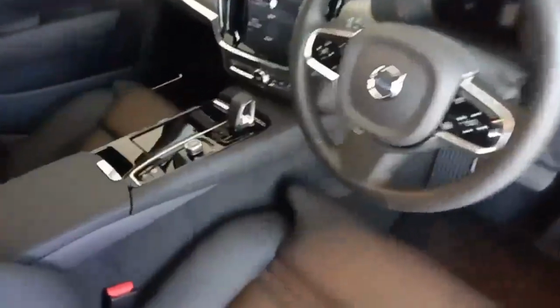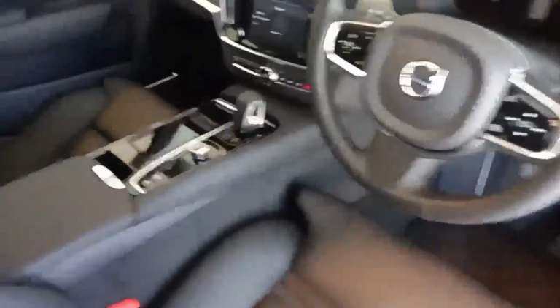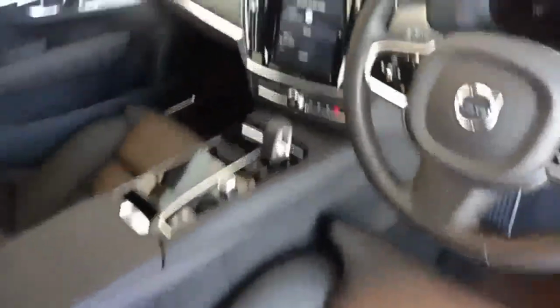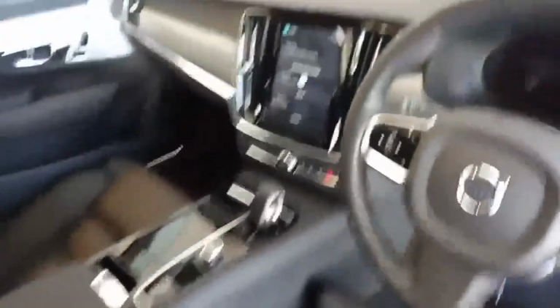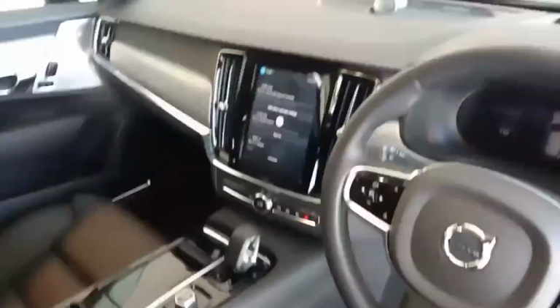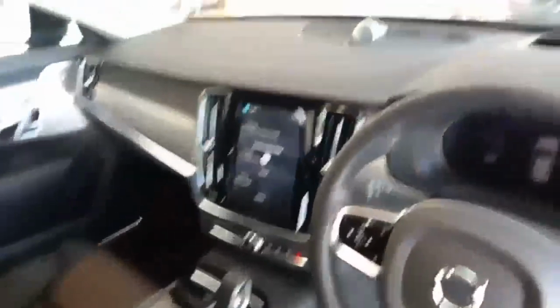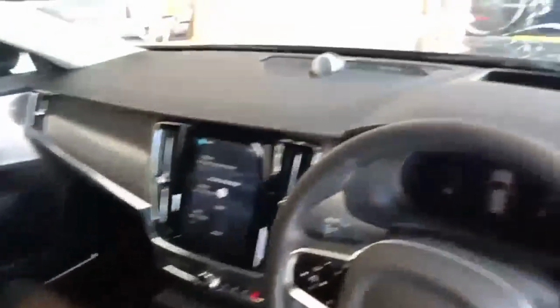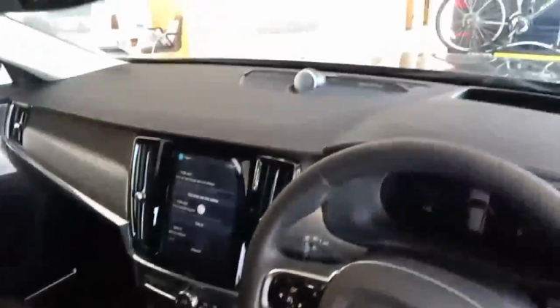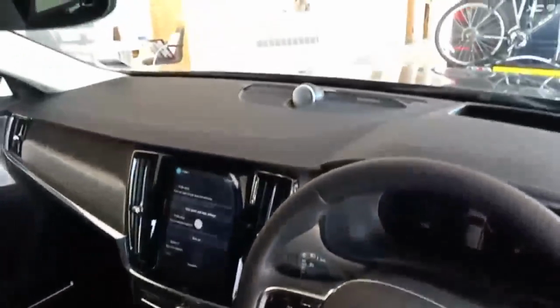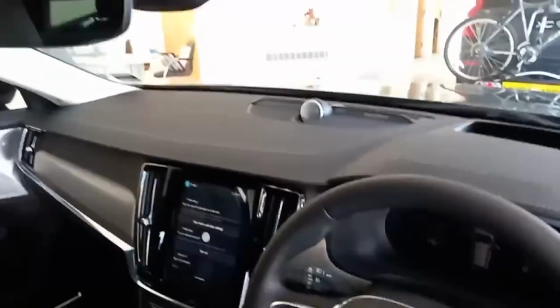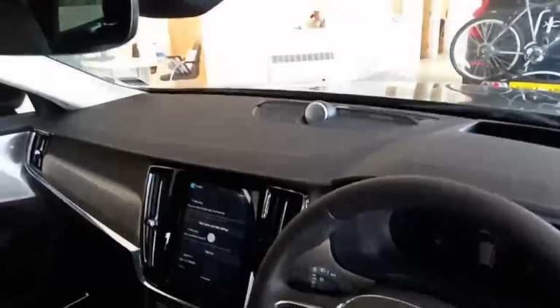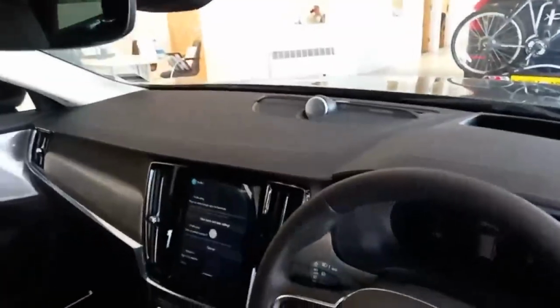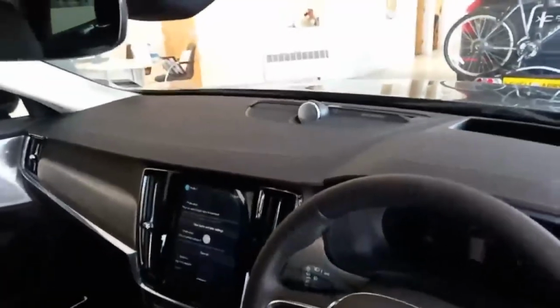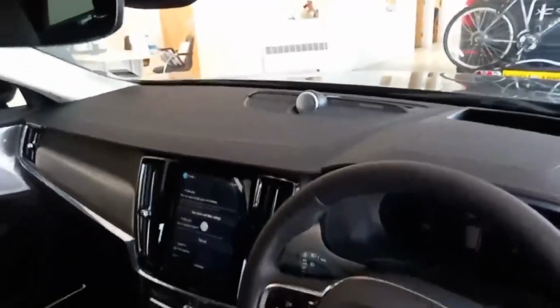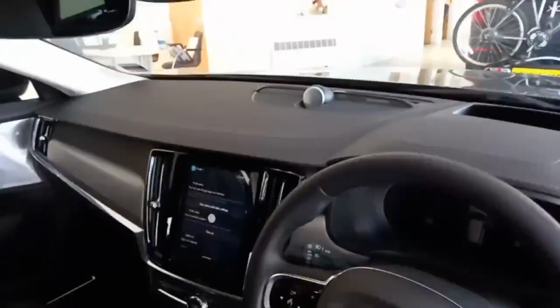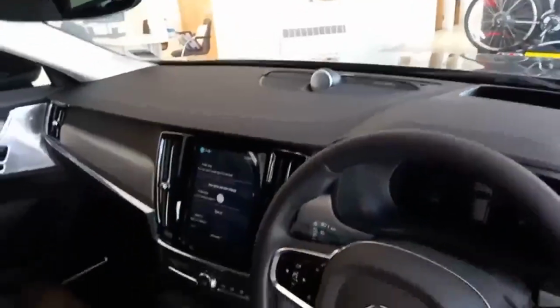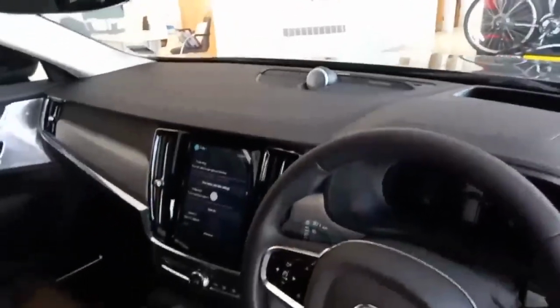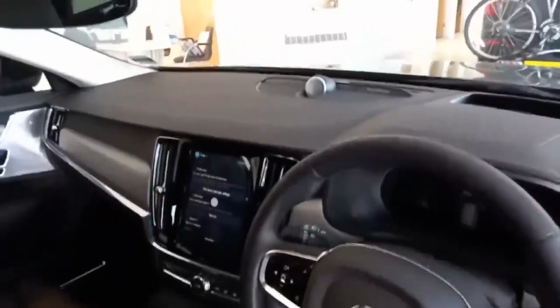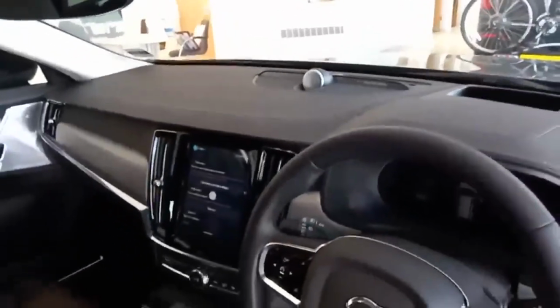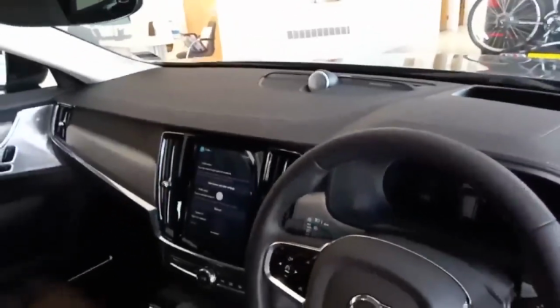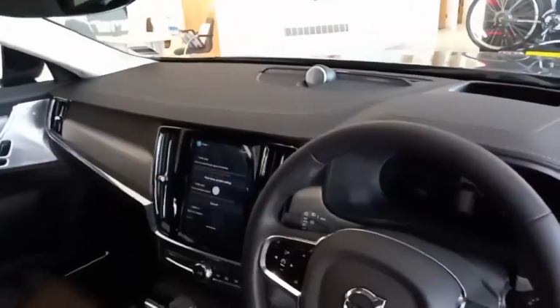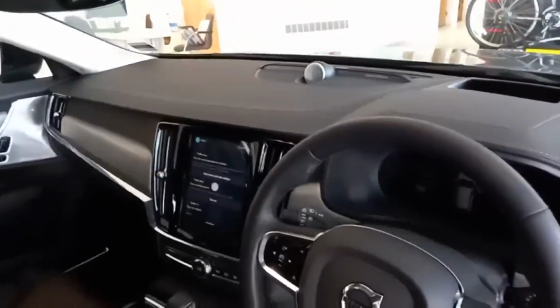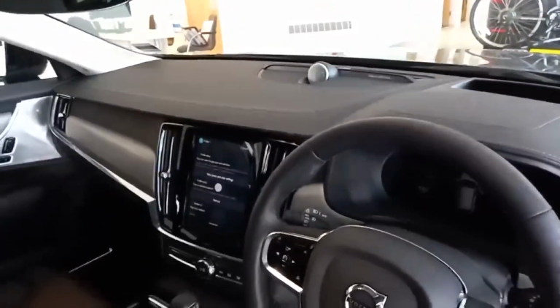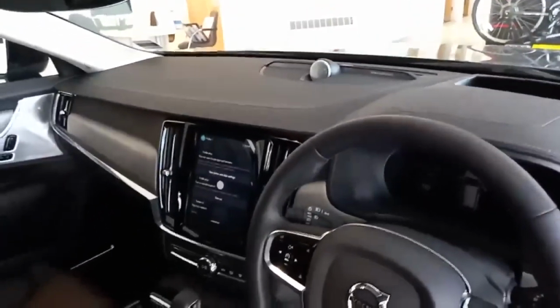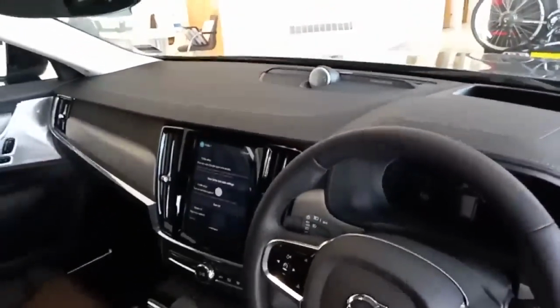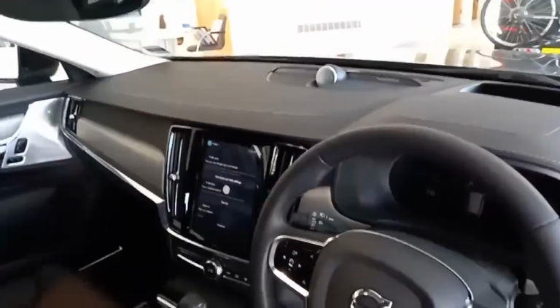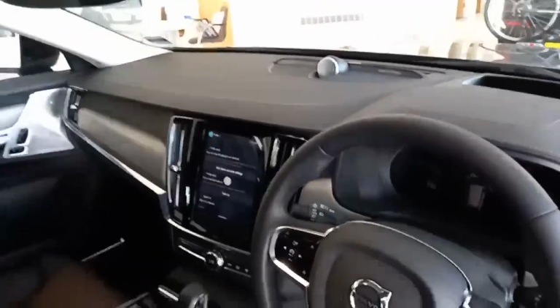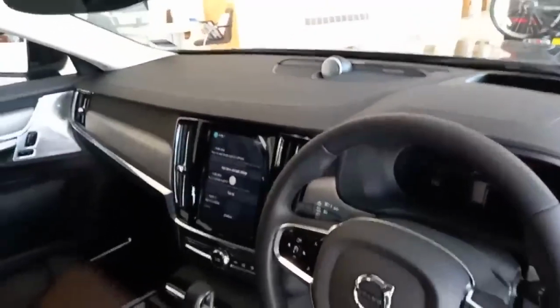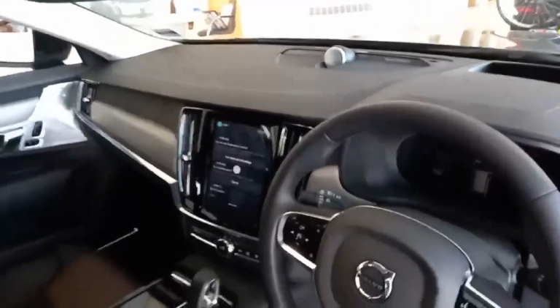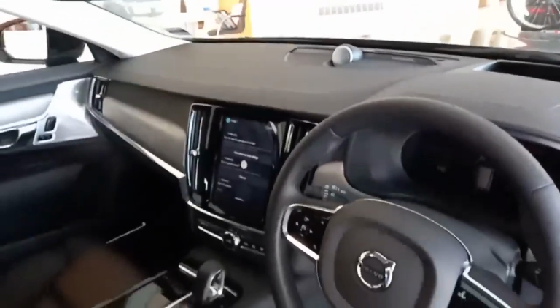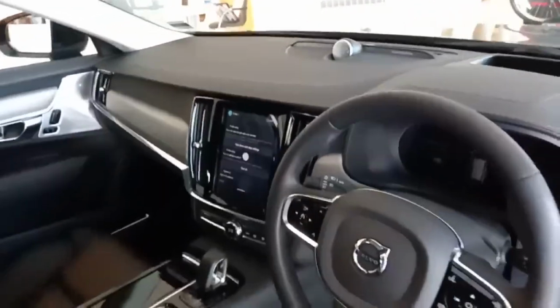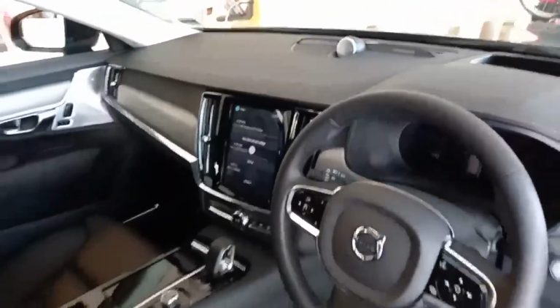You've also got on there the Bowers and Wilkins stereo, so it really does have extra subwoofers, speakers, and tweeters.